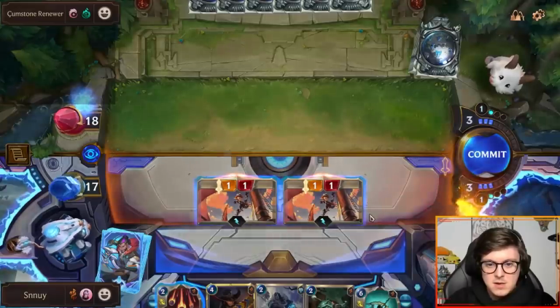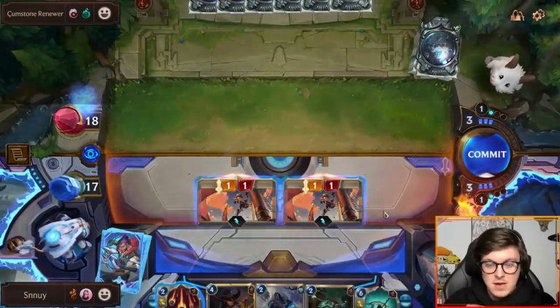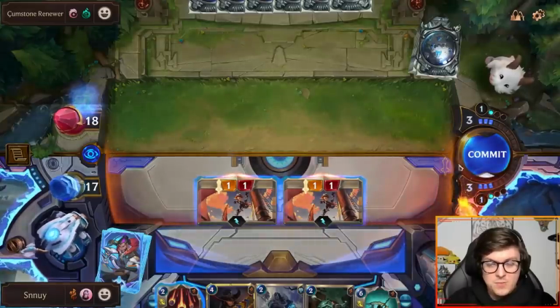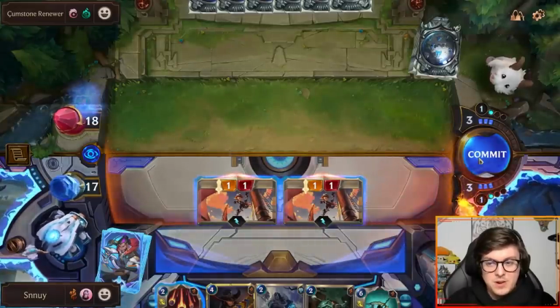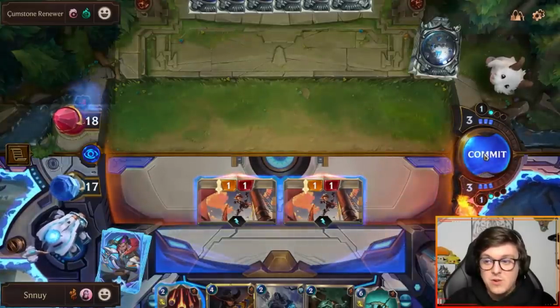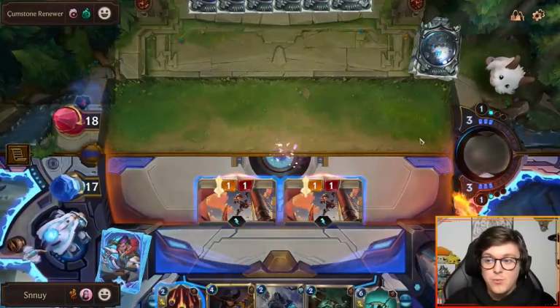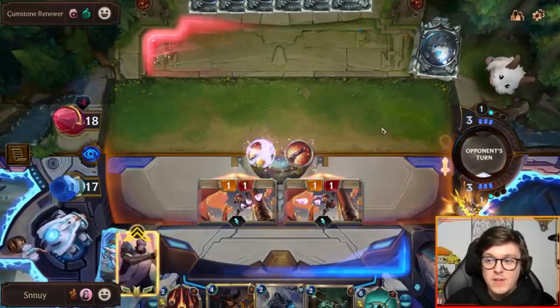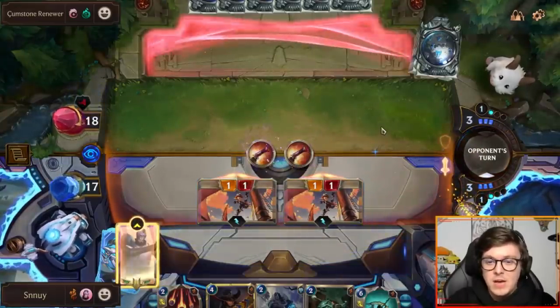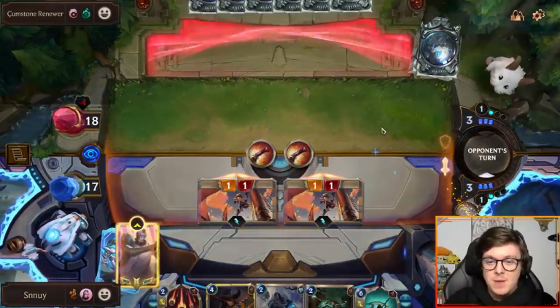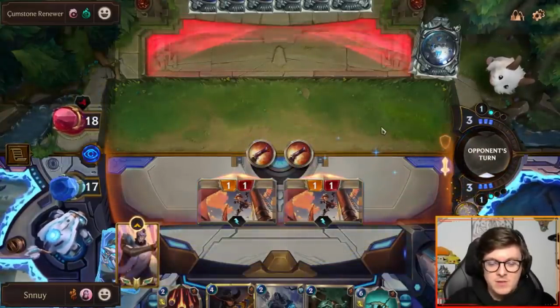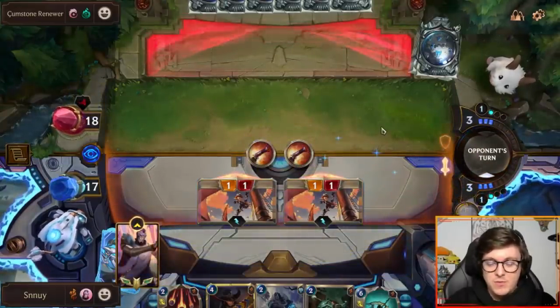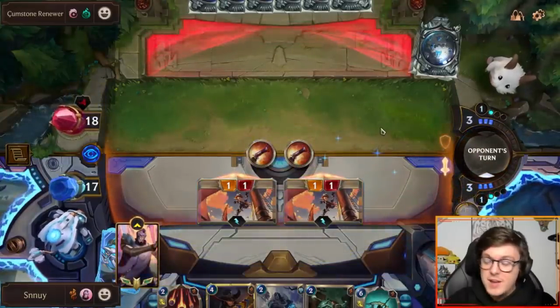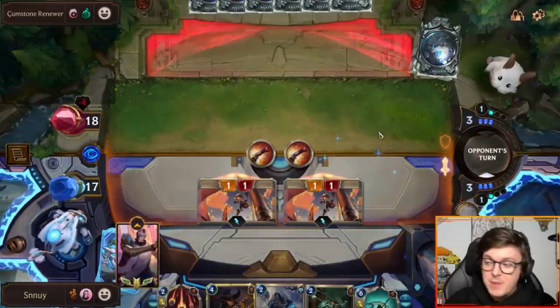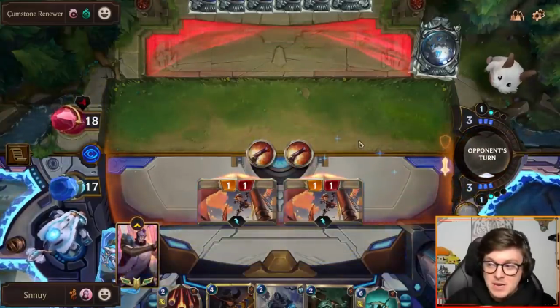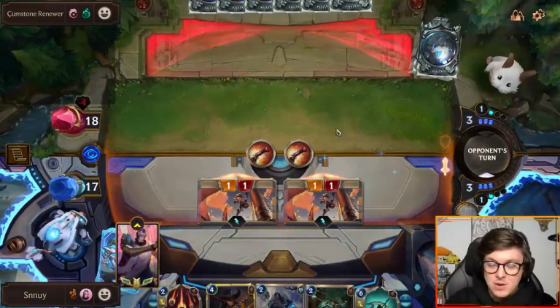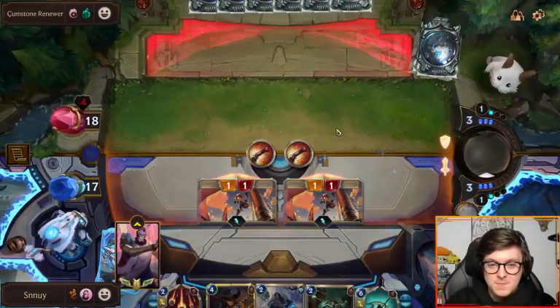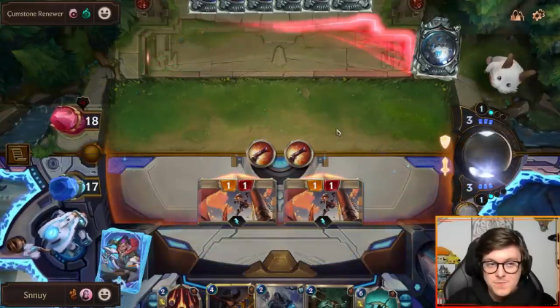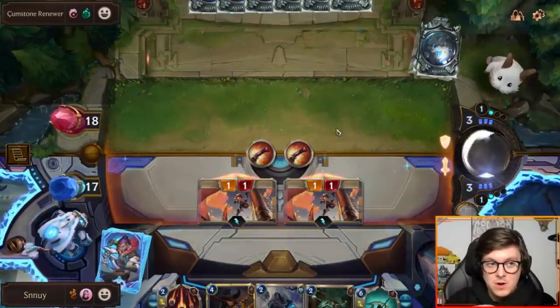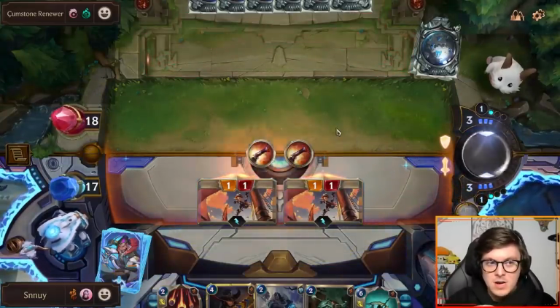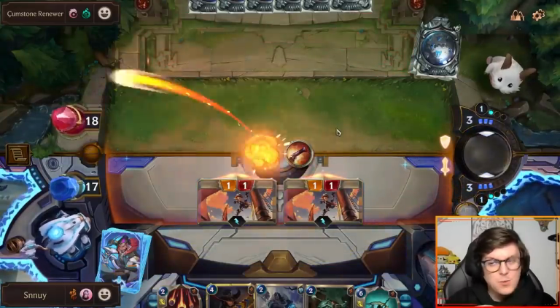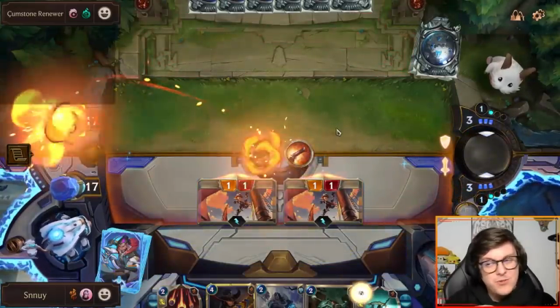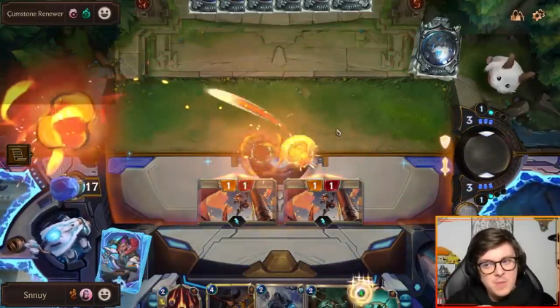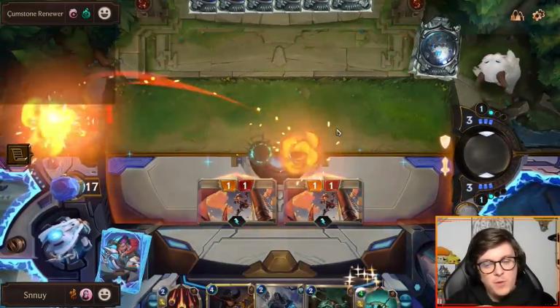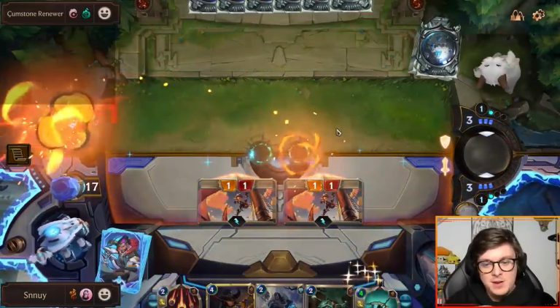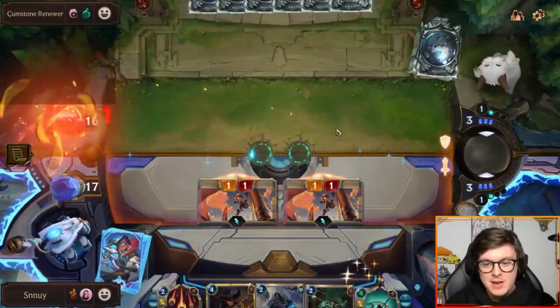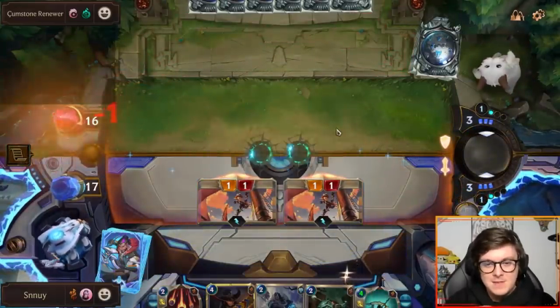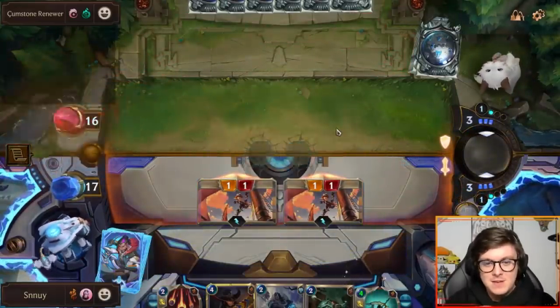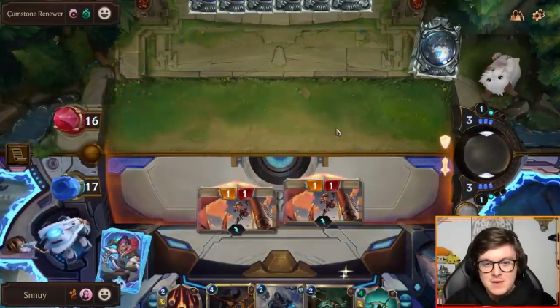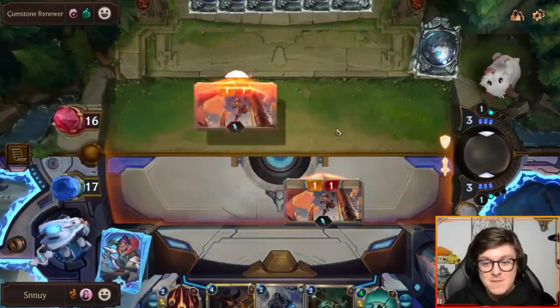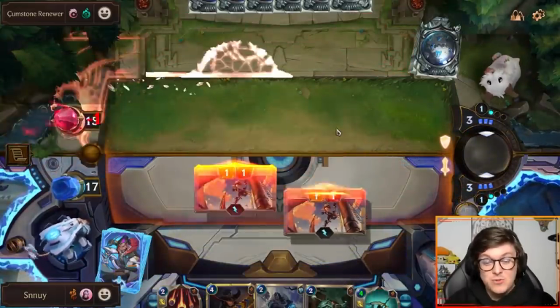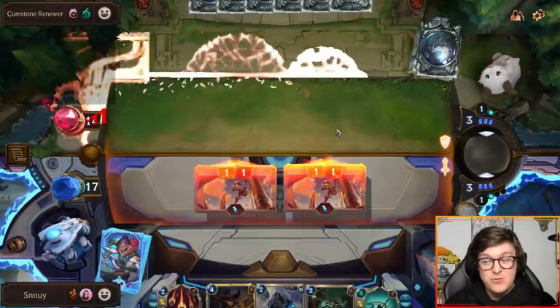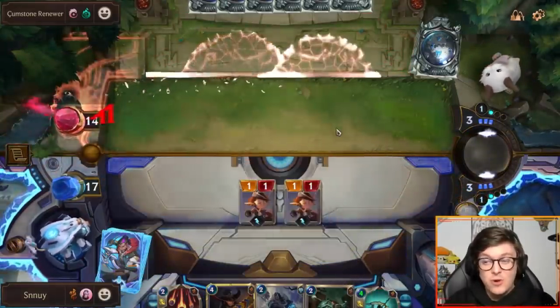Every single time you play Jhin, you realize he's just an aggro champion — all he is. We take three, and the next turn we have a pretty sweet attack. The deck I've been having a lot of success with is Akshan Sivir with Targon. It's been a great time, honestly — I was not expecting it at all. Targon with Chip and Winding Light? Feels so good.